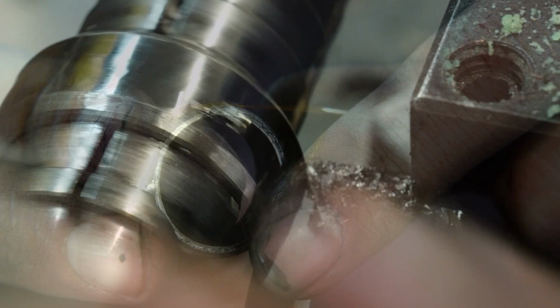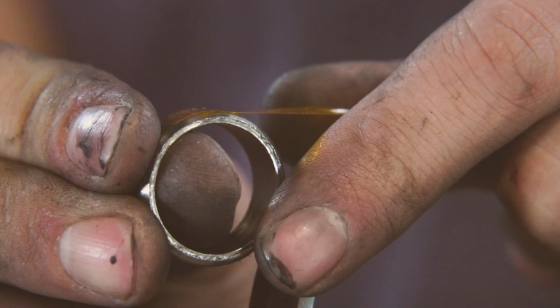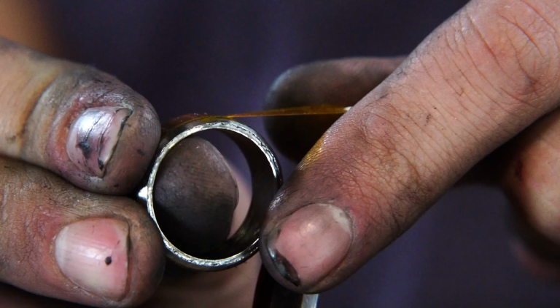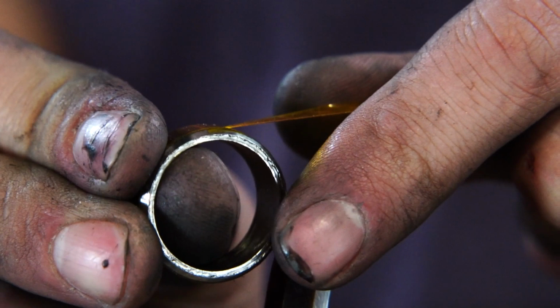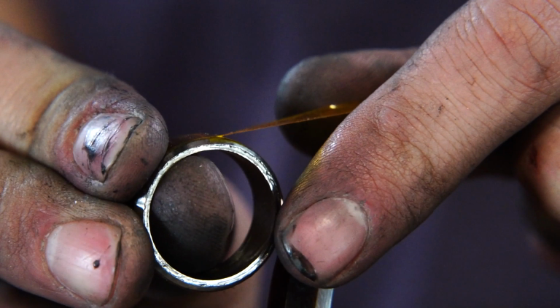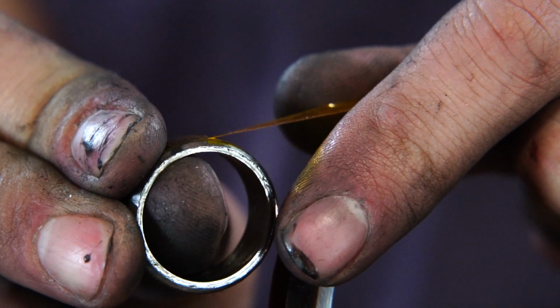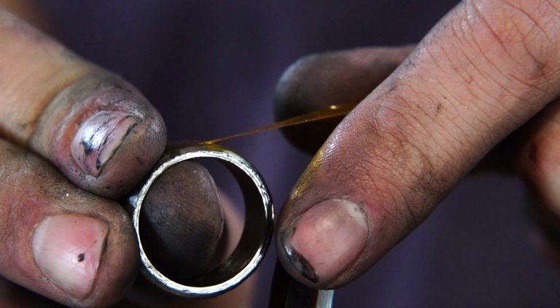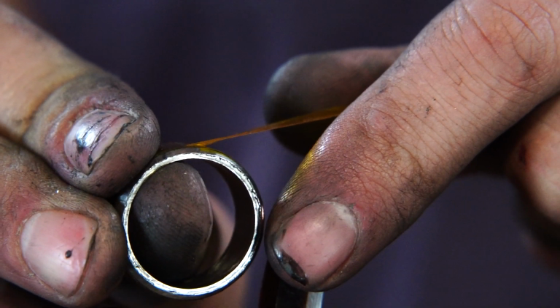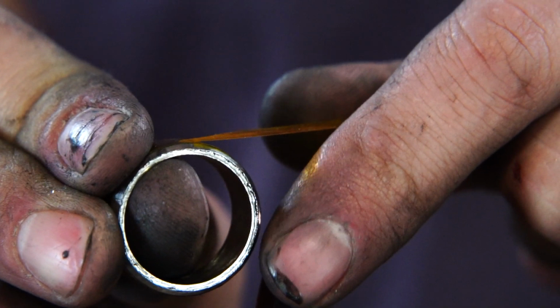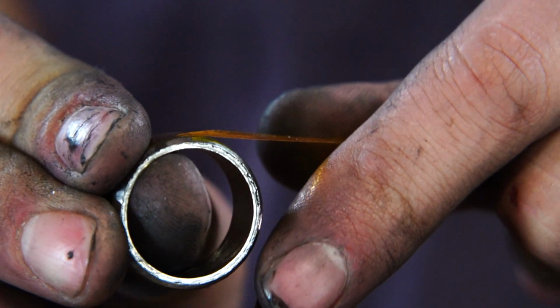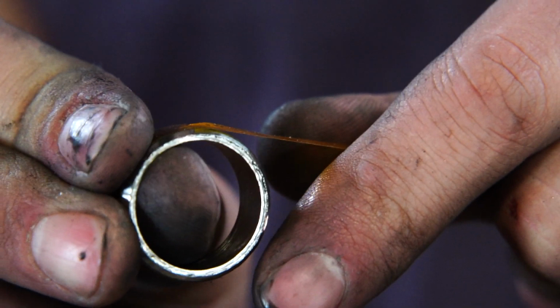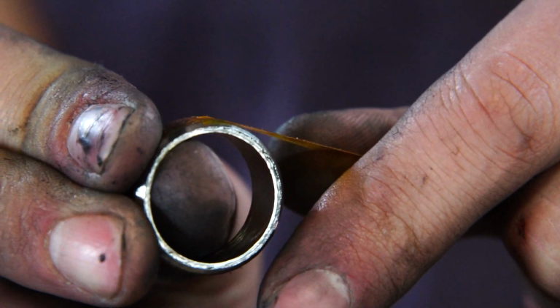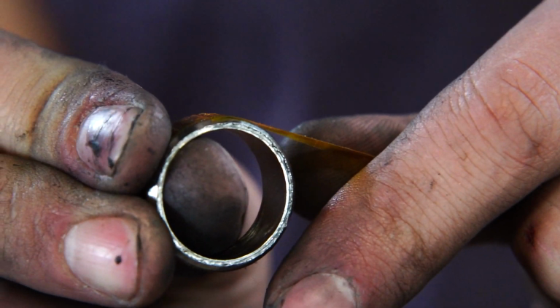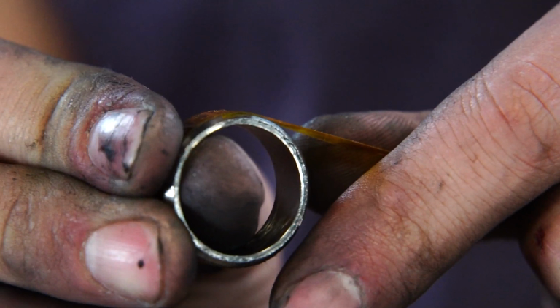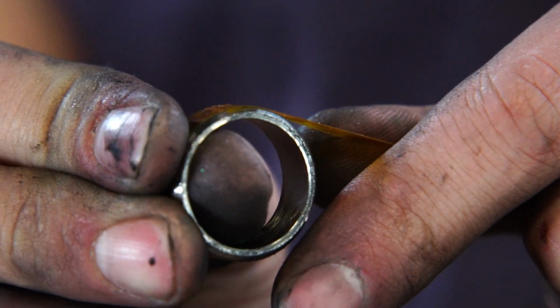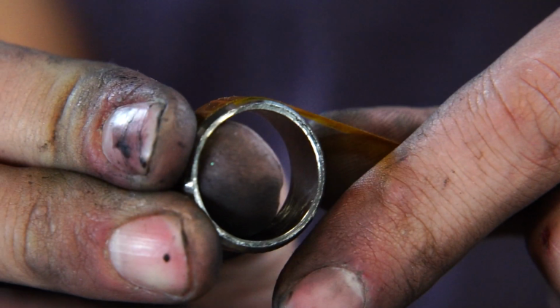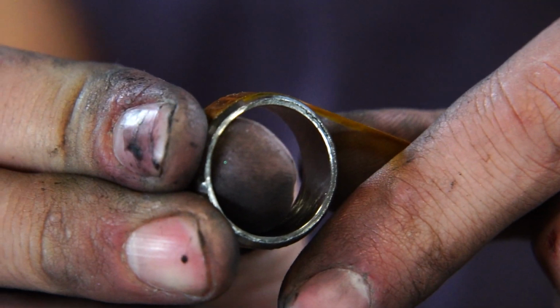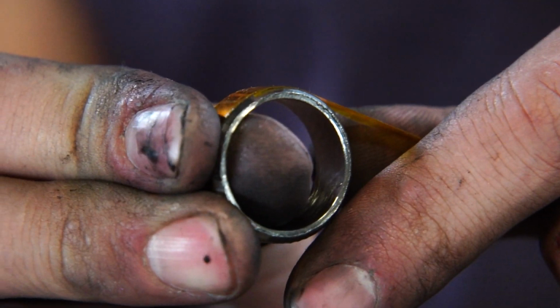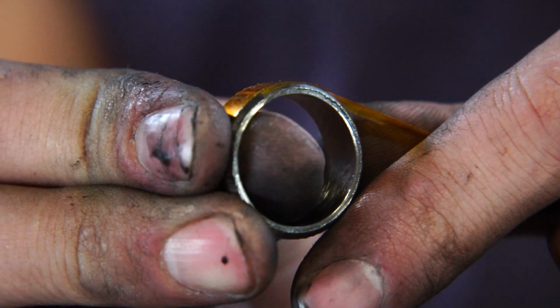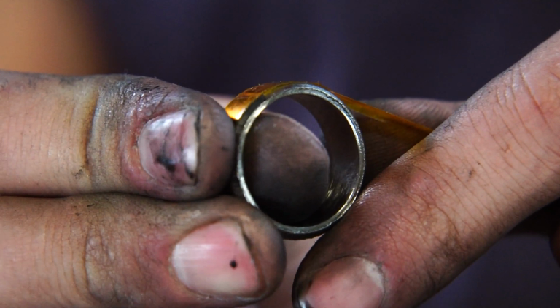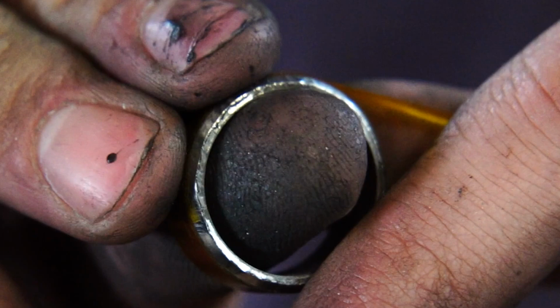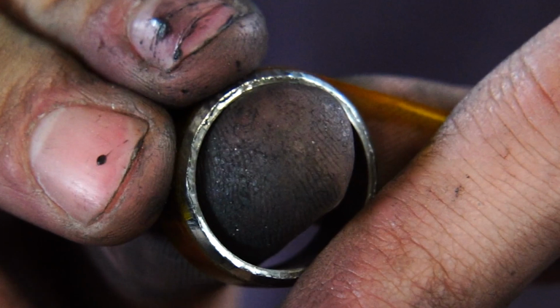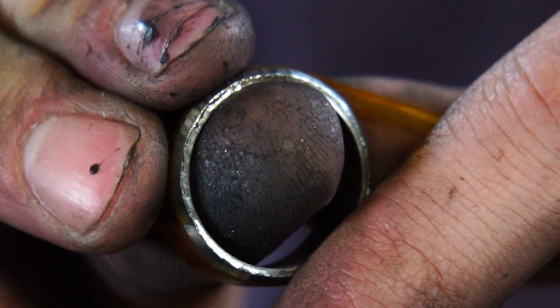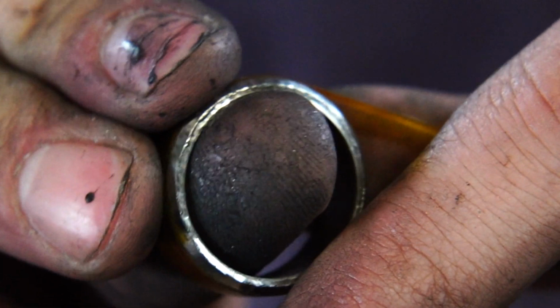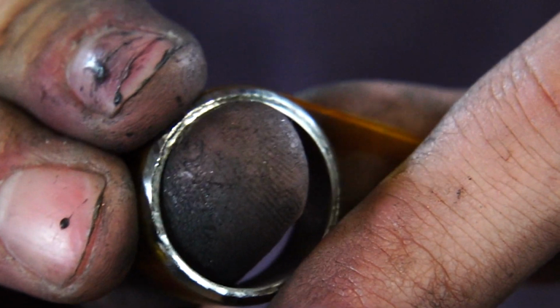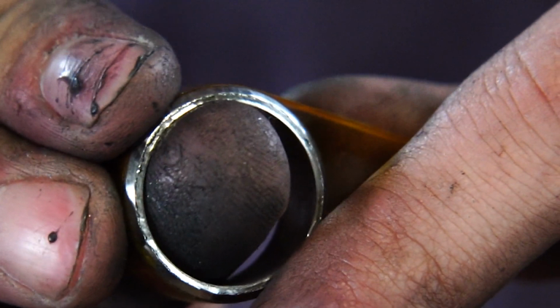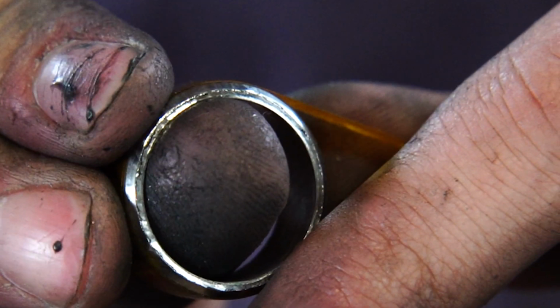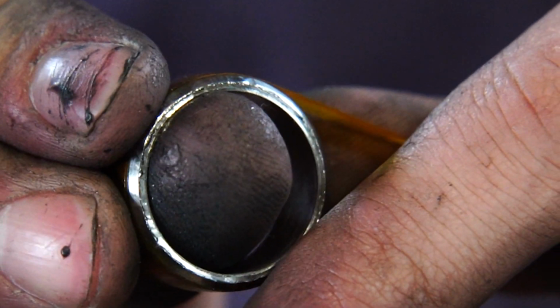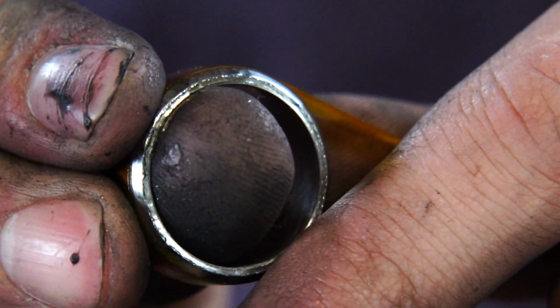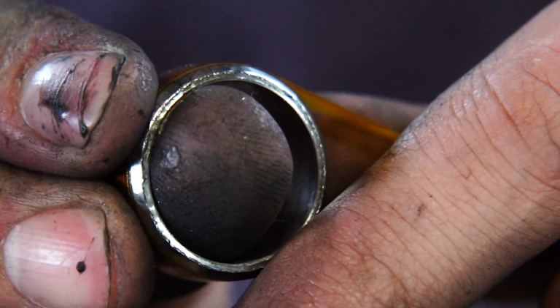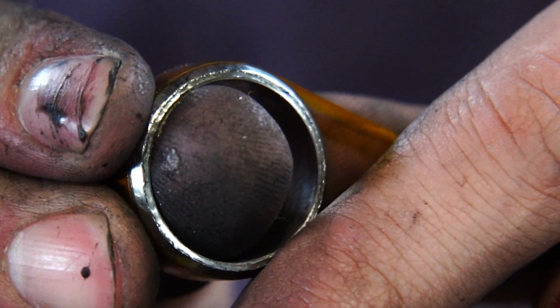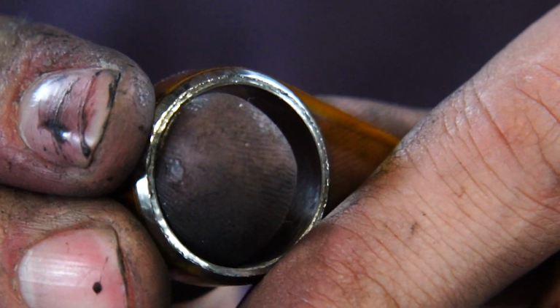Taping up the ring right now just so it doesn't leave marks on the ring while we're finishing up the inside.